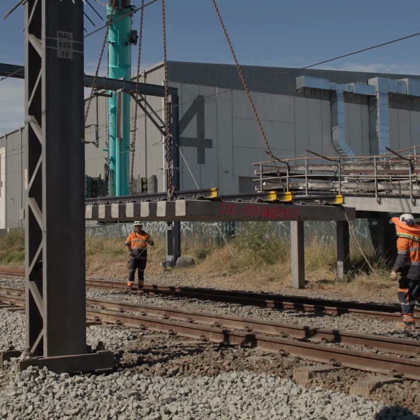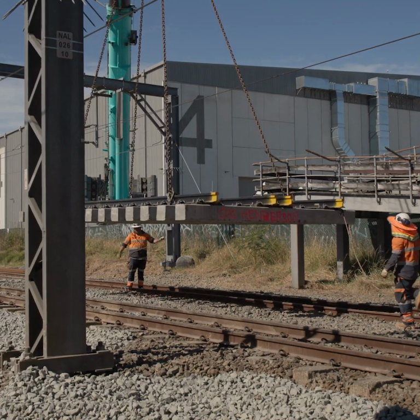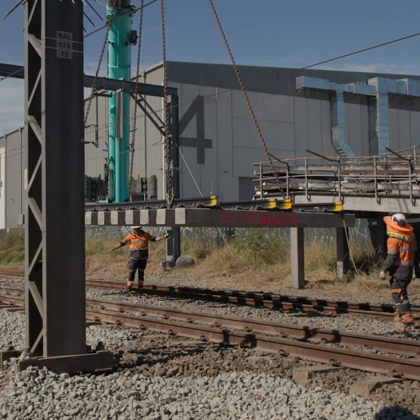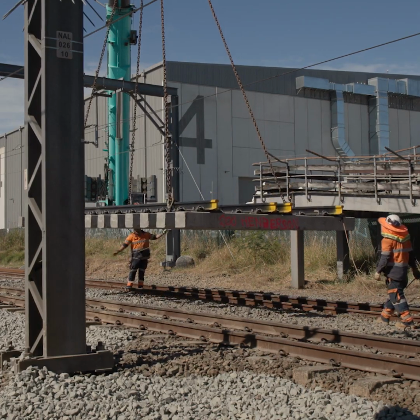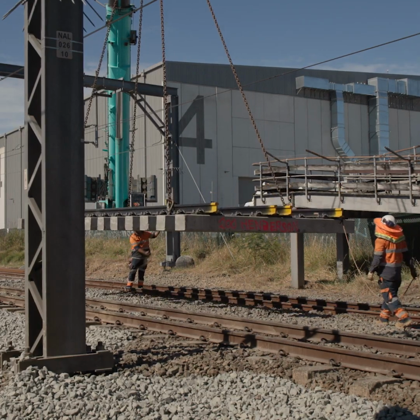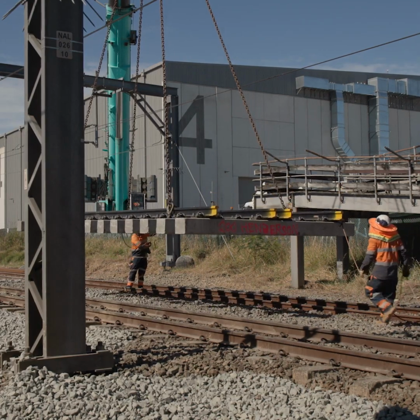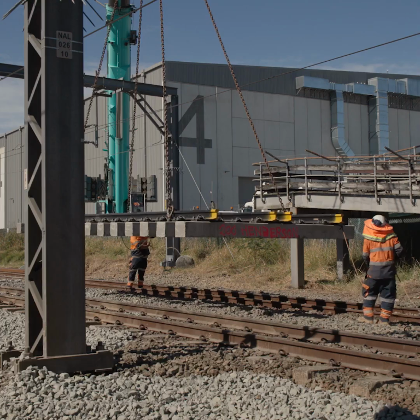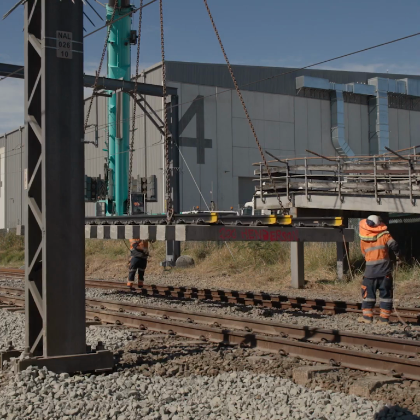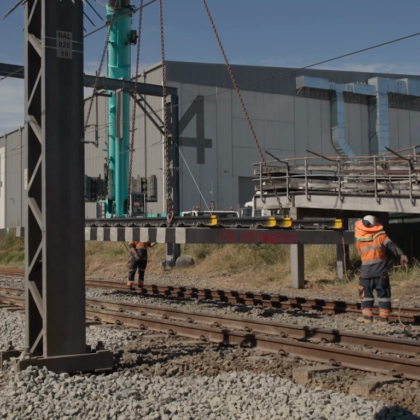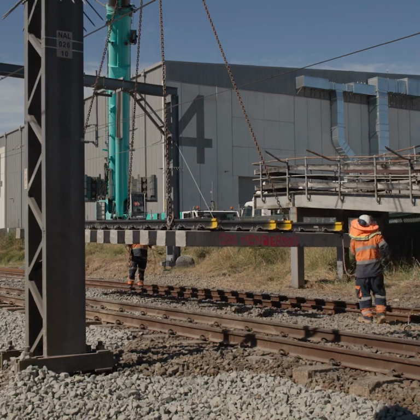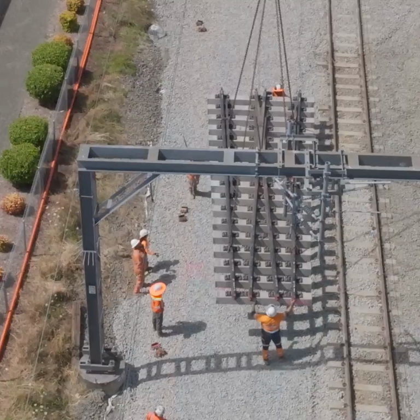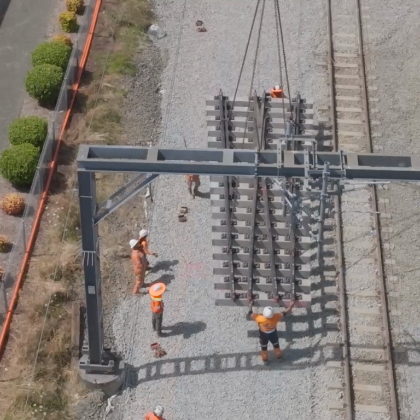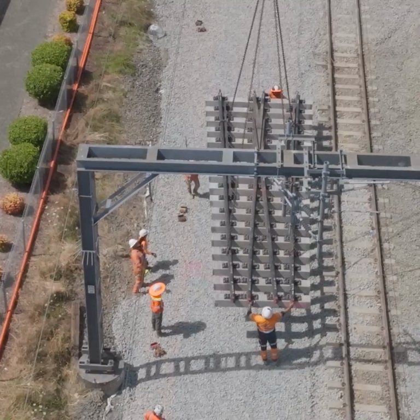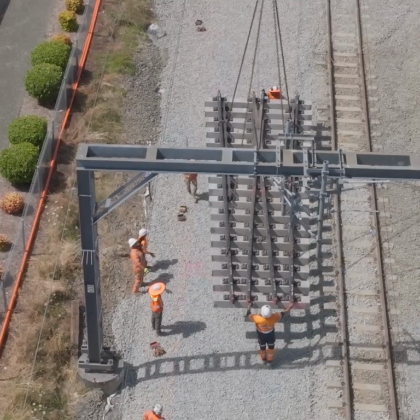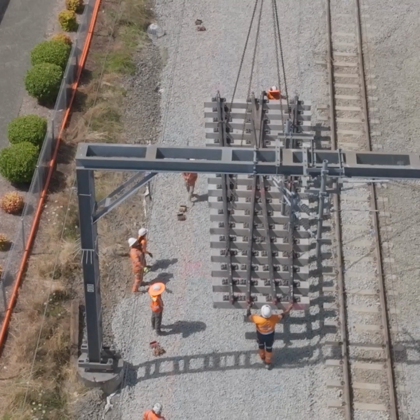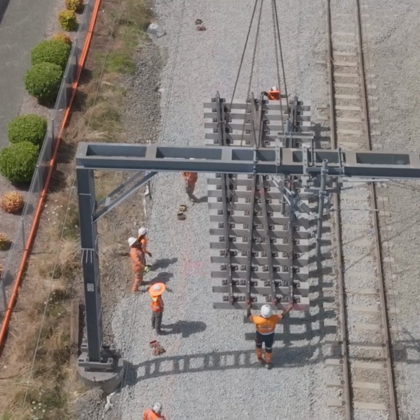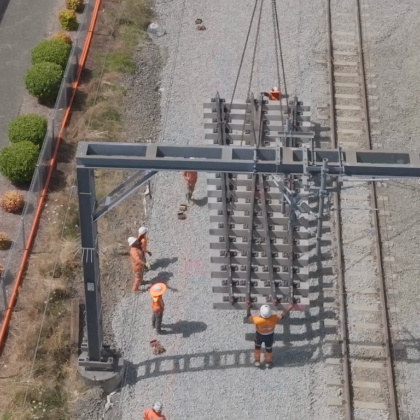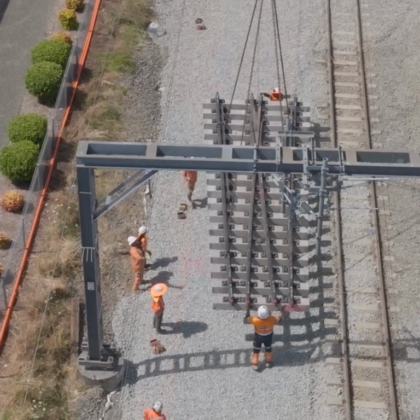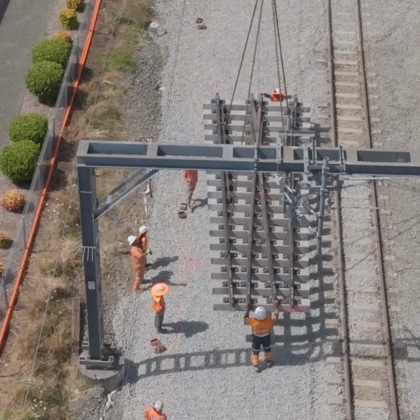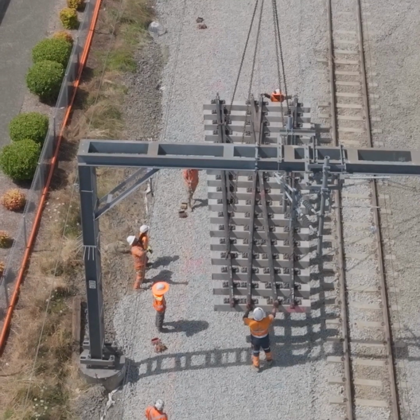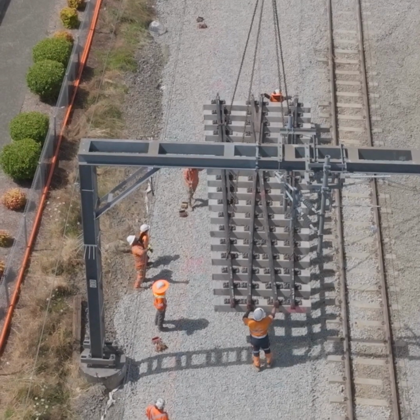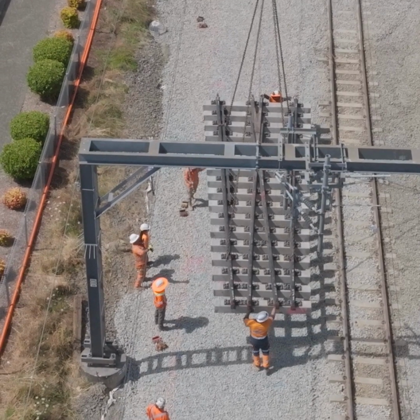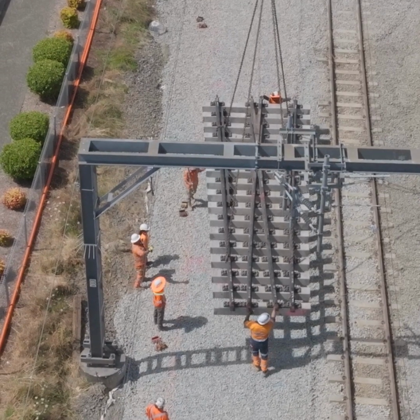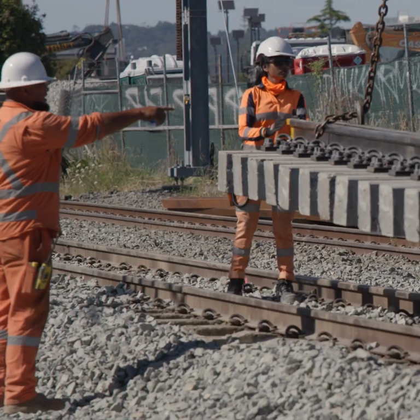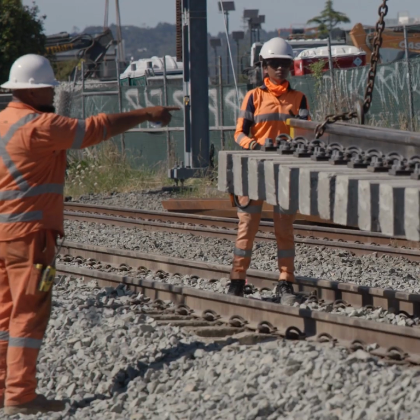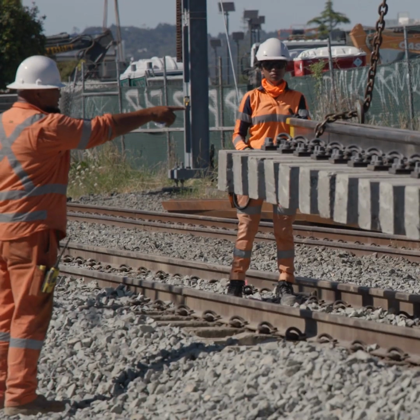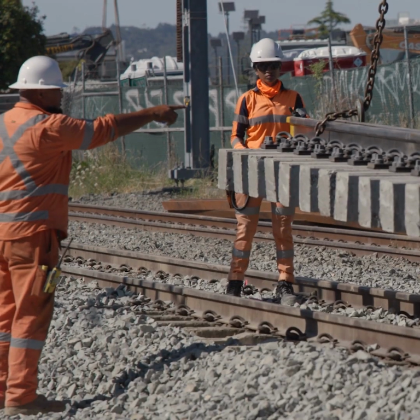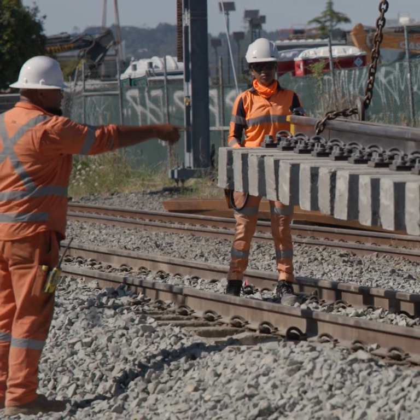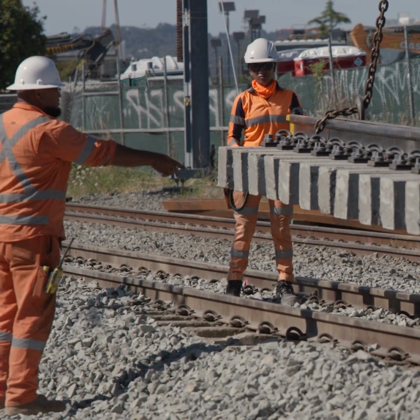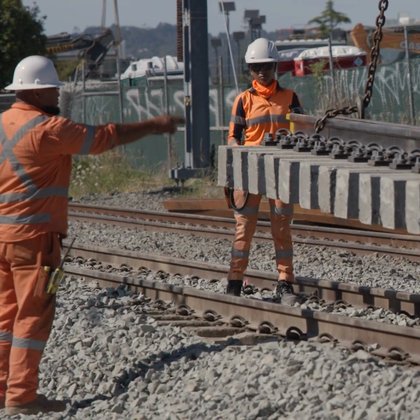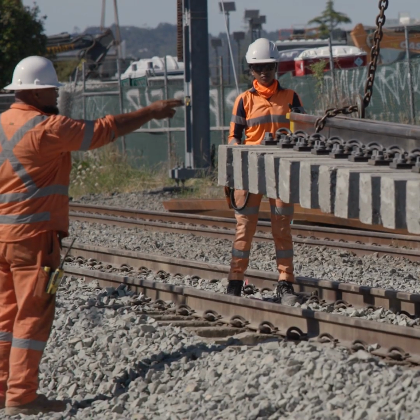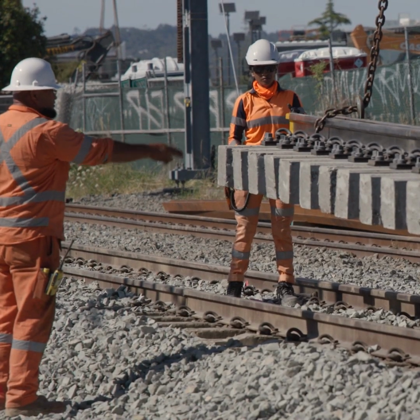Being able to shut the network down, rip out the entire track, do our dig outs, and do everything we need to do is invaluable to us in rebuilding this network.